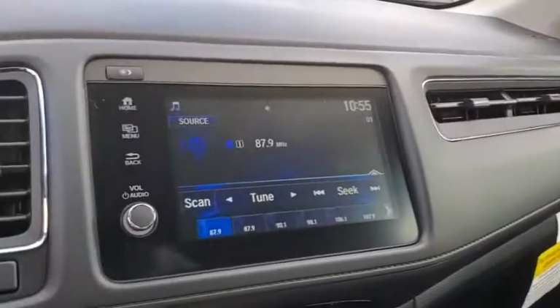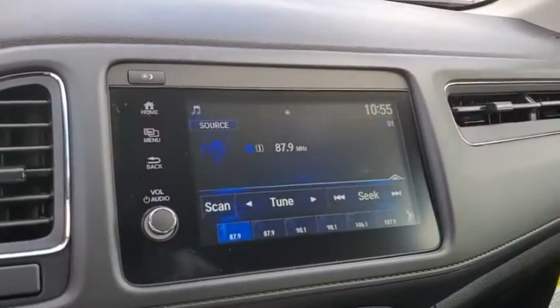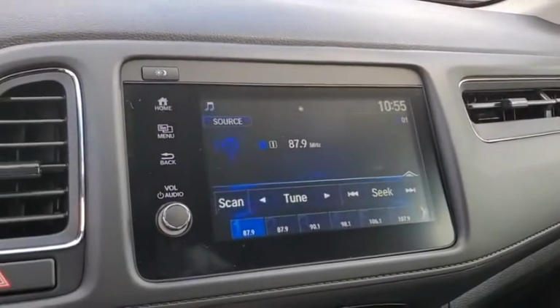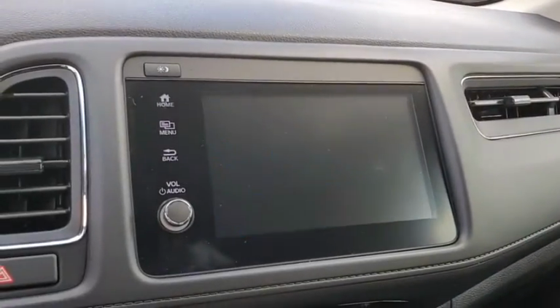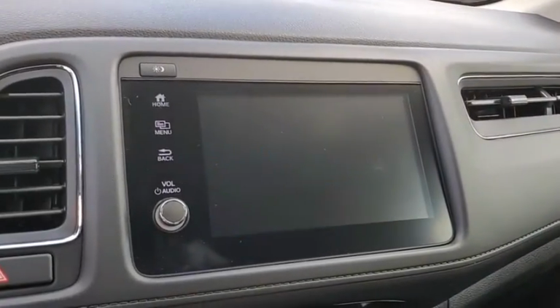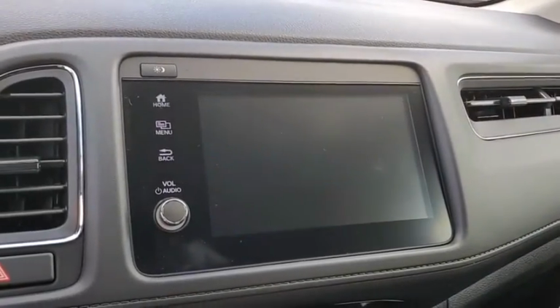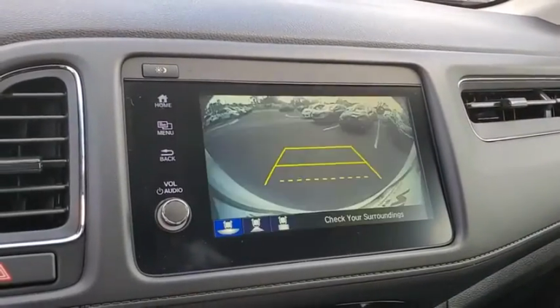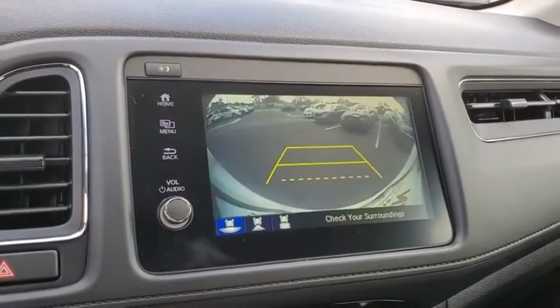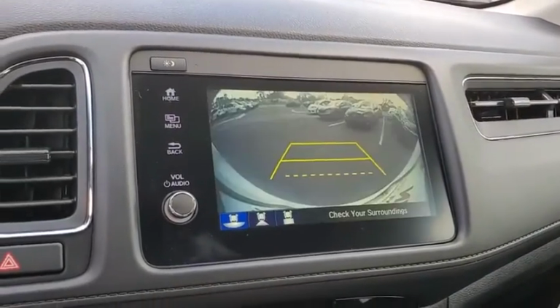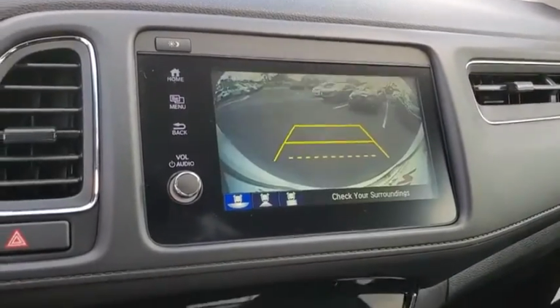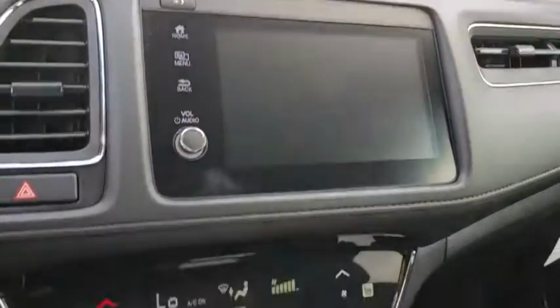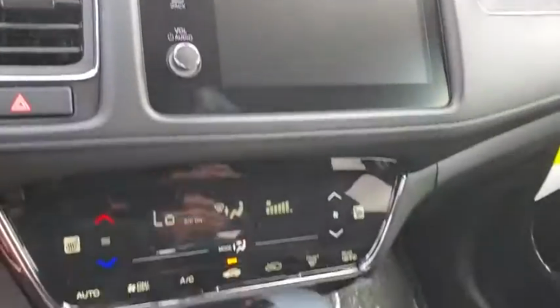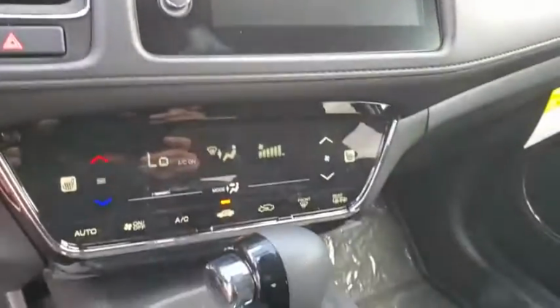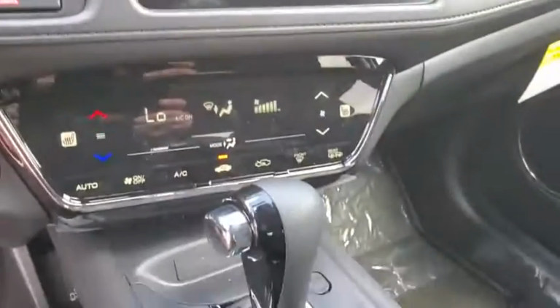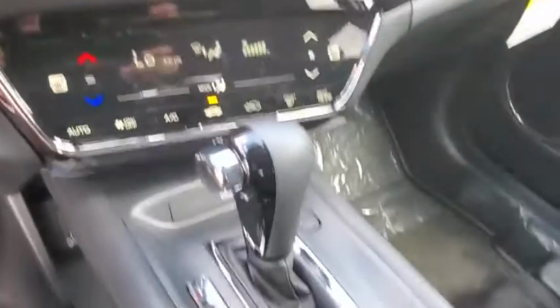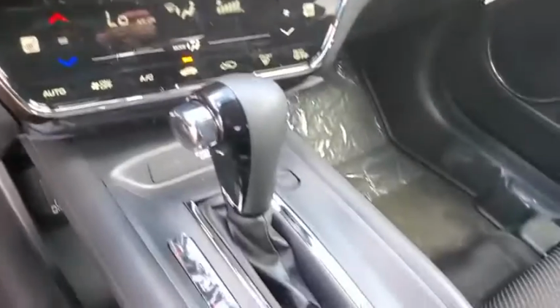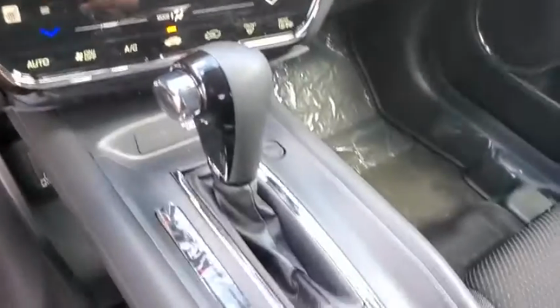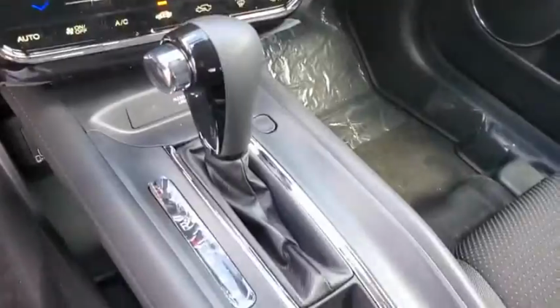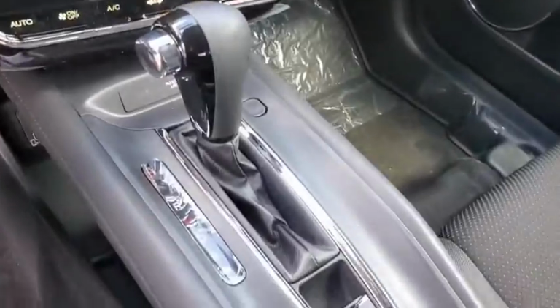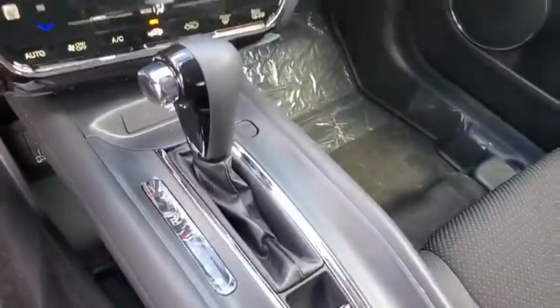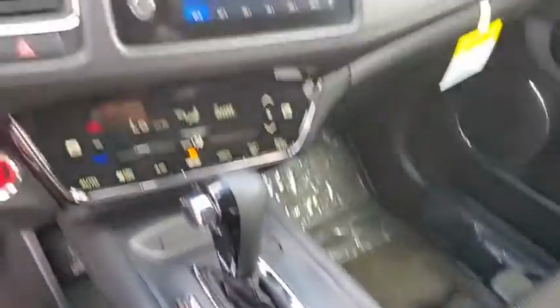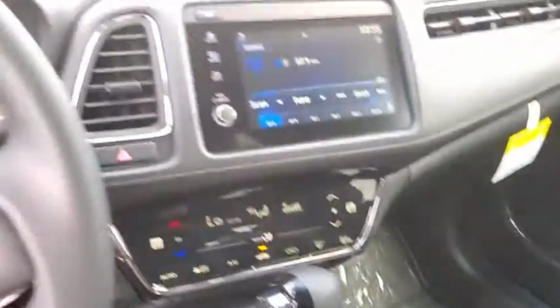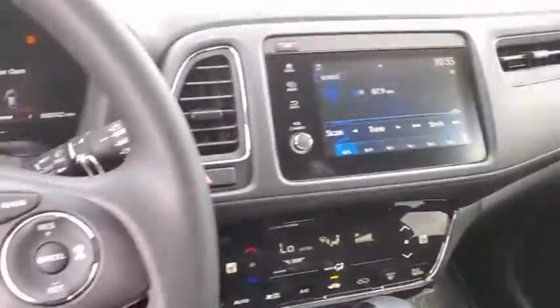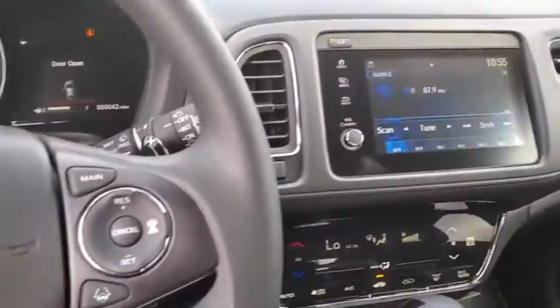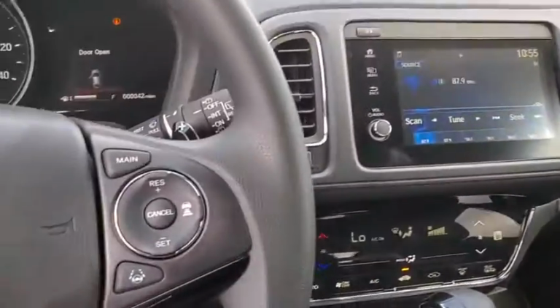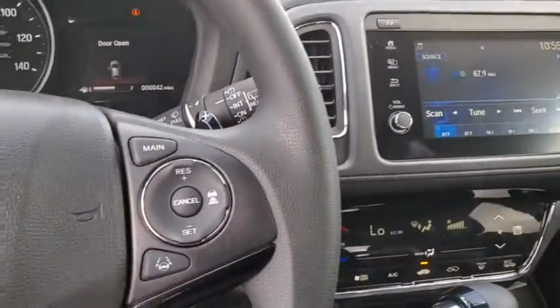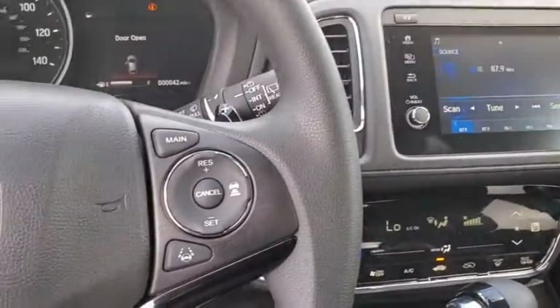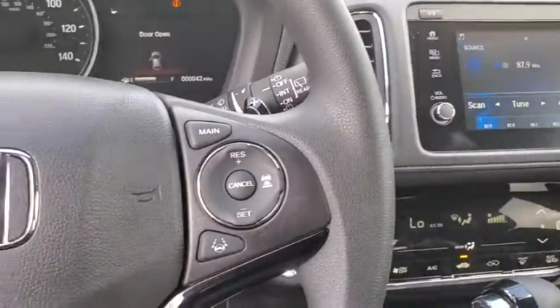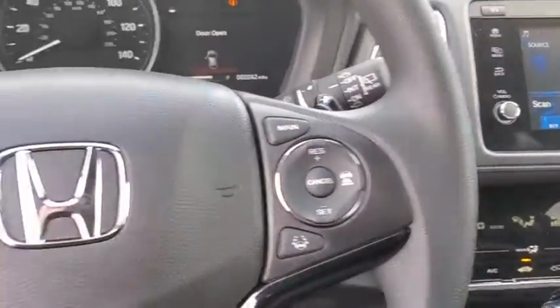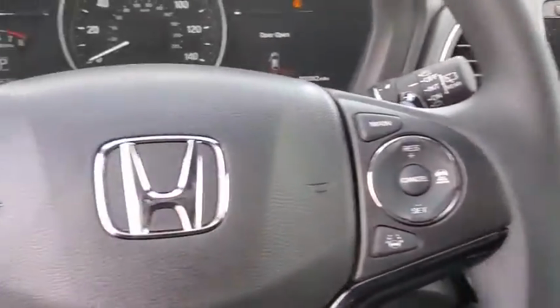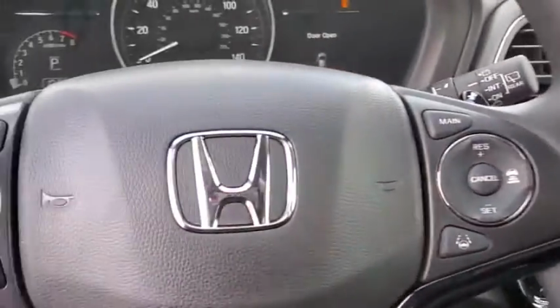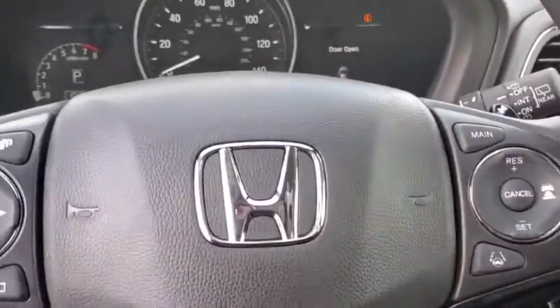Remote keyless entry, tachometer, brake assist, tilt steering wheel, front bucket seats.